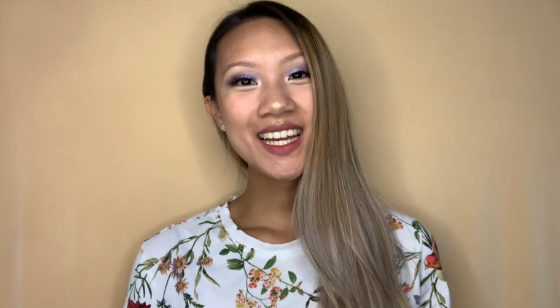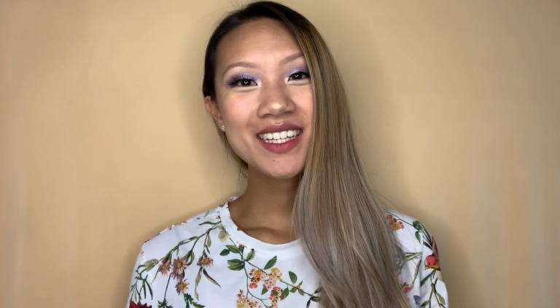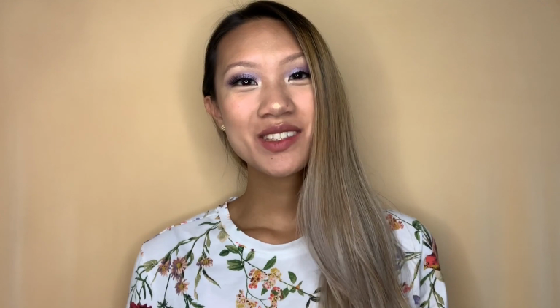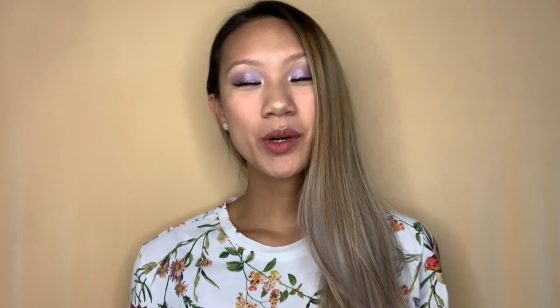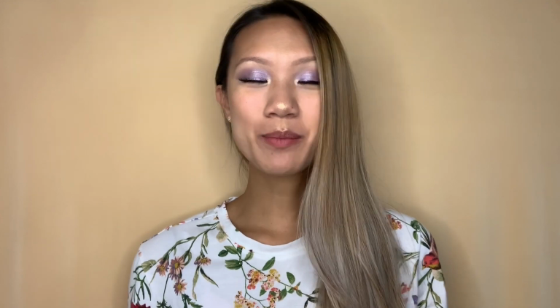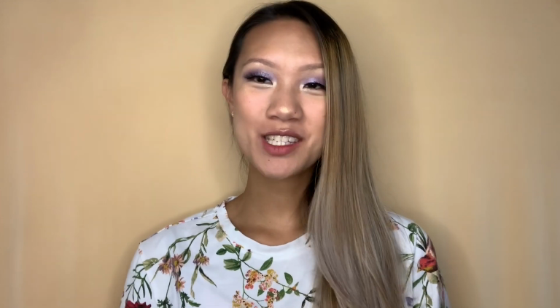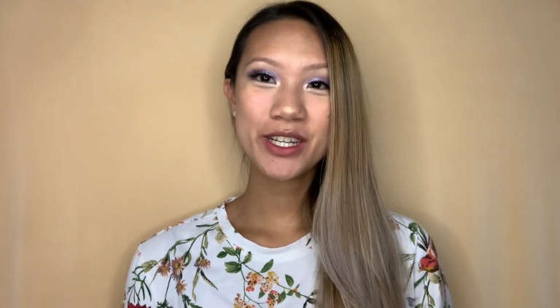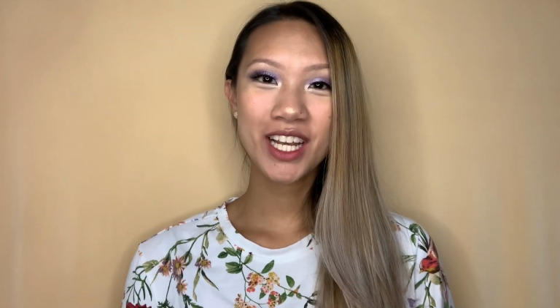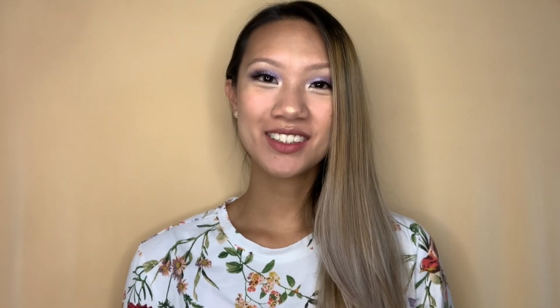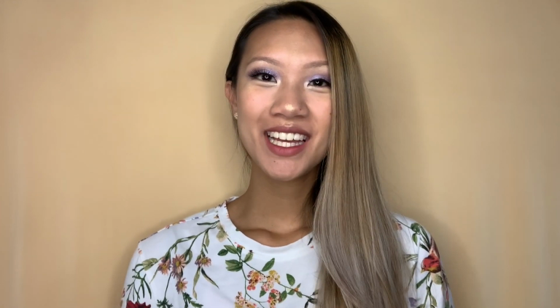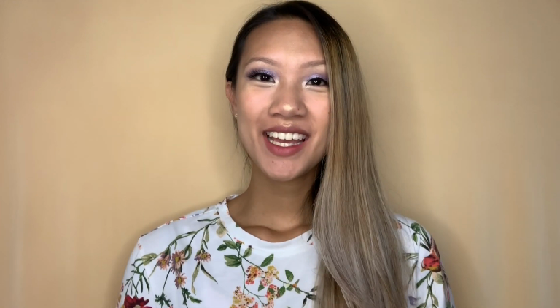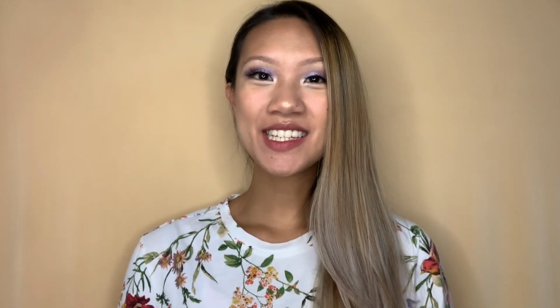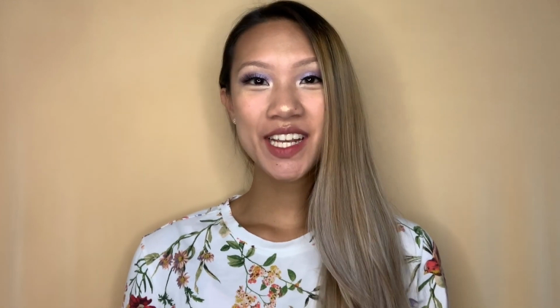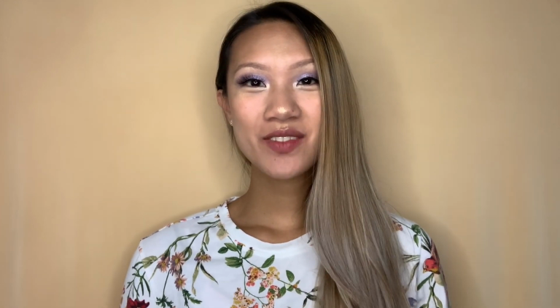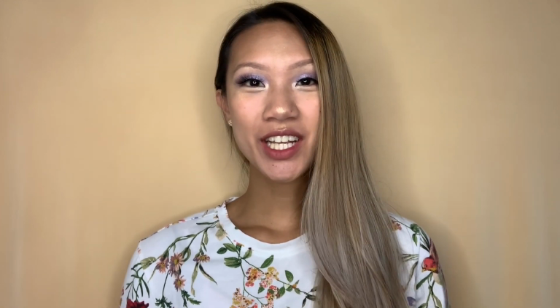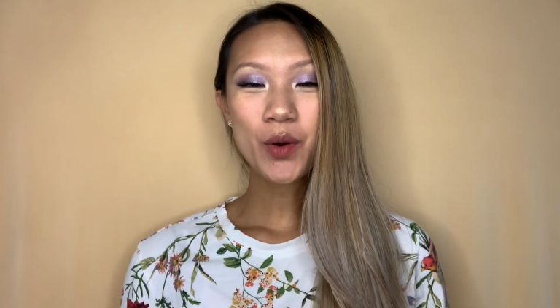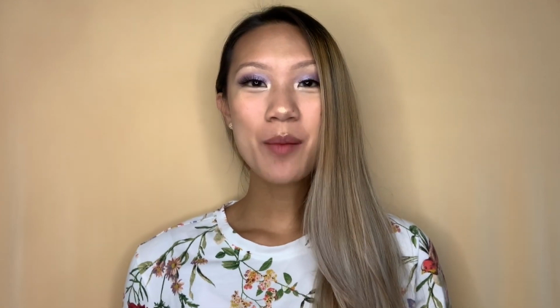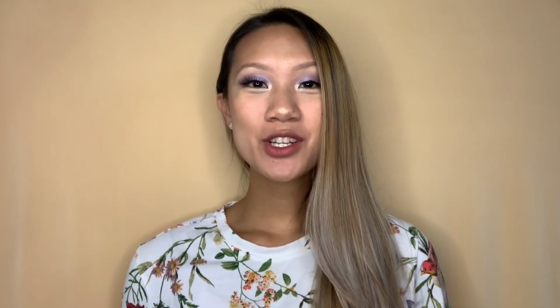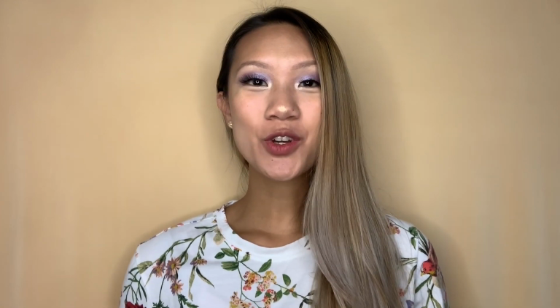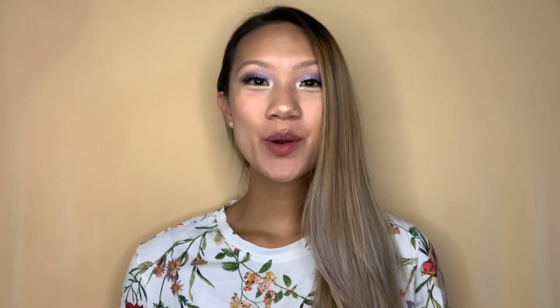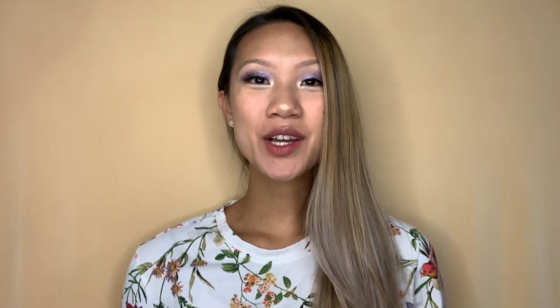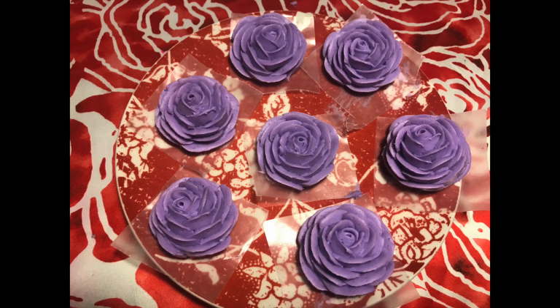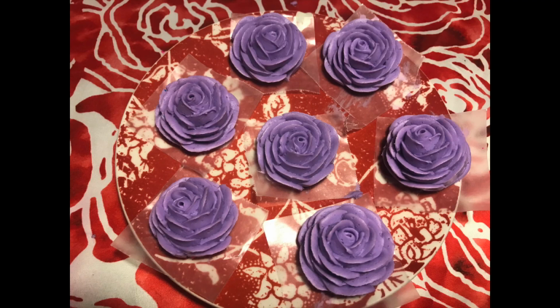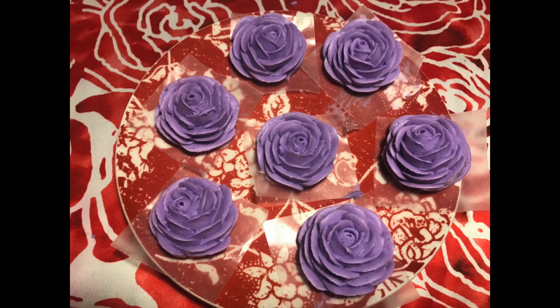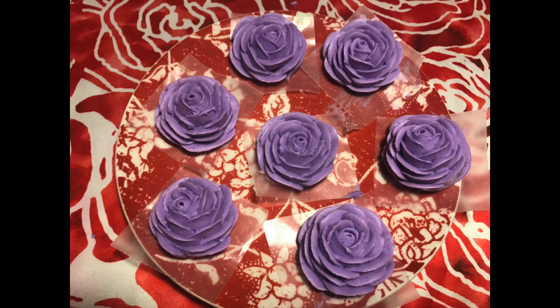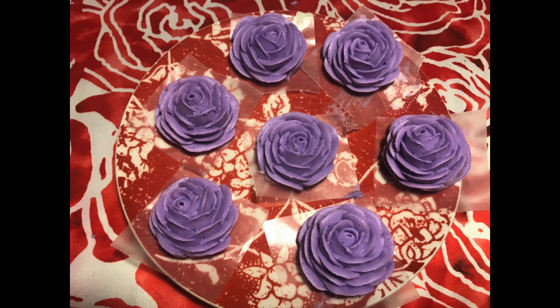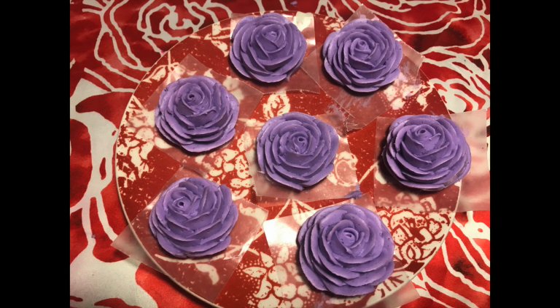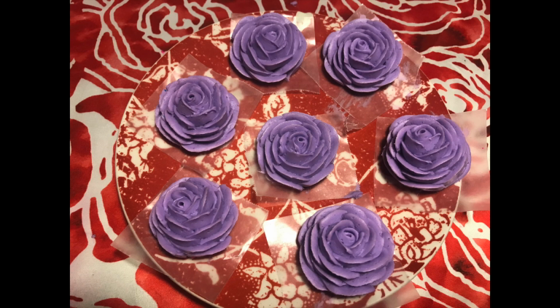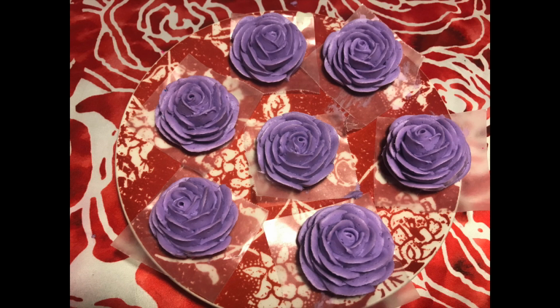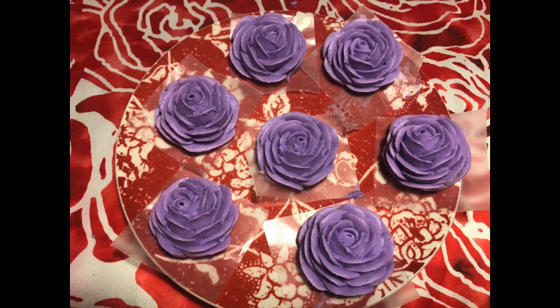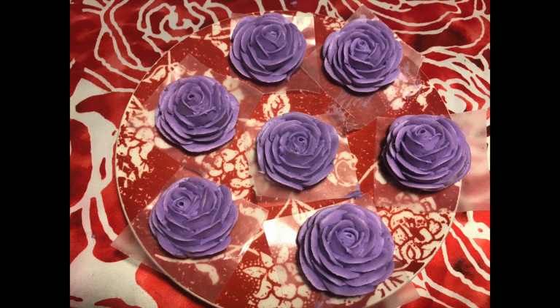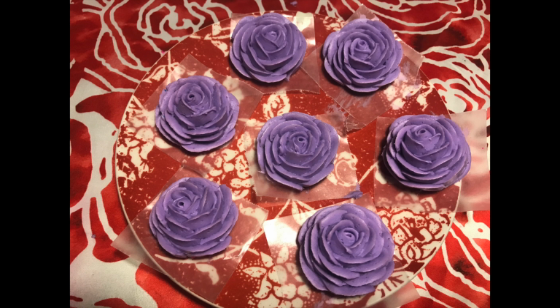Hey guys, welcome back to my channel. In today's video, I'm going to show you how to pipe these beautiful roses.